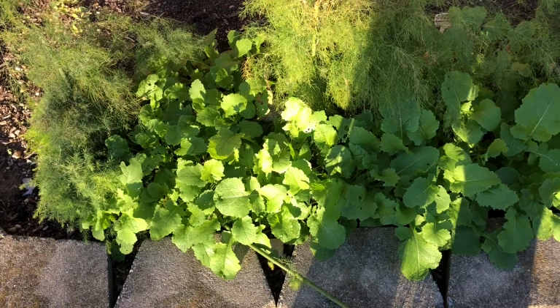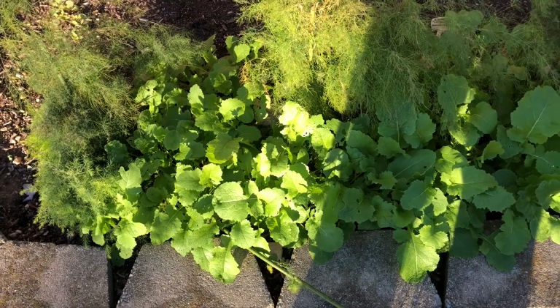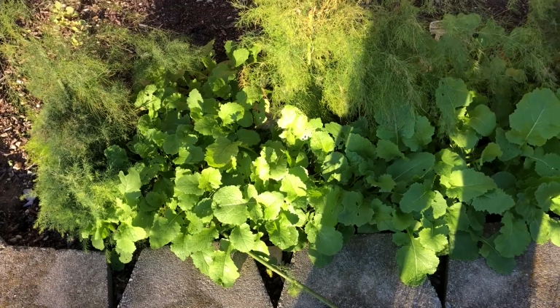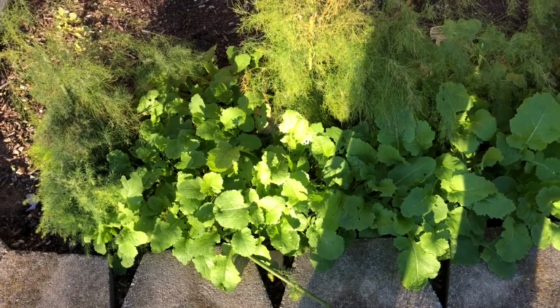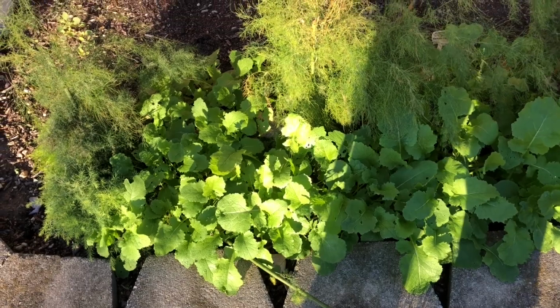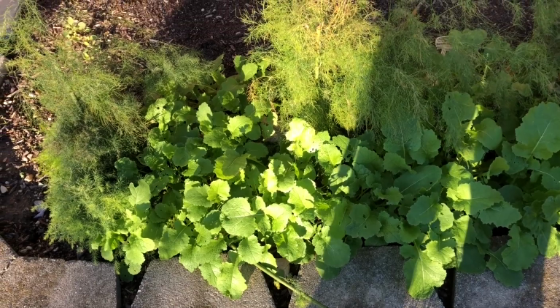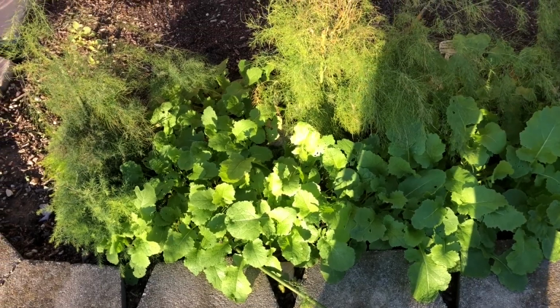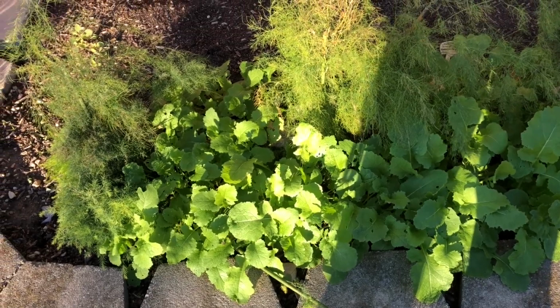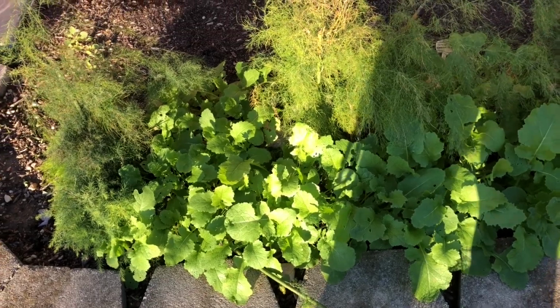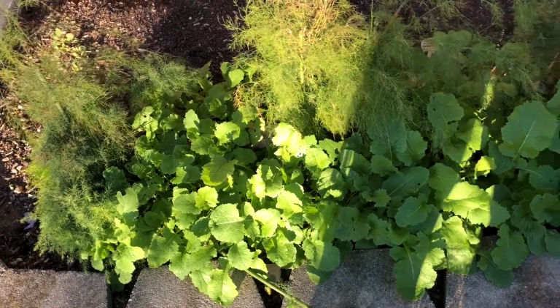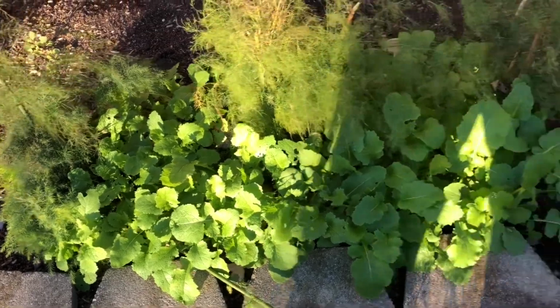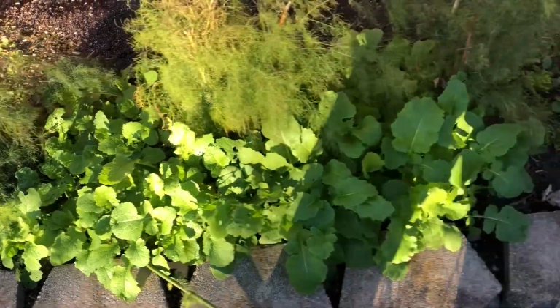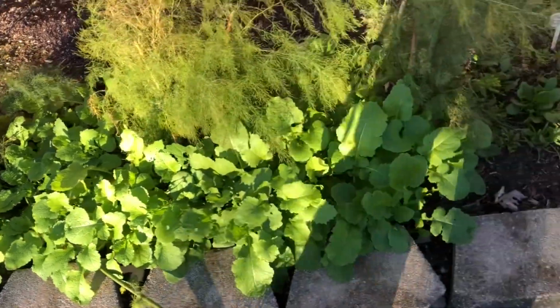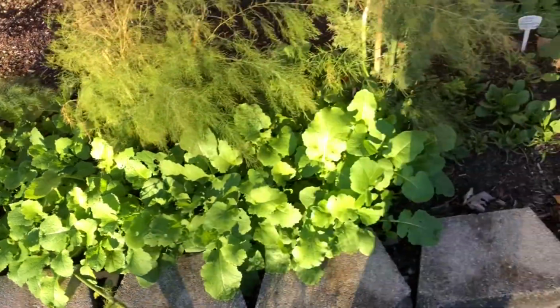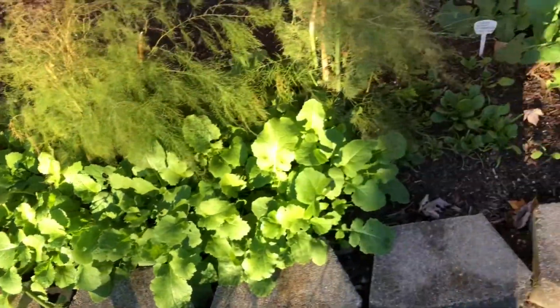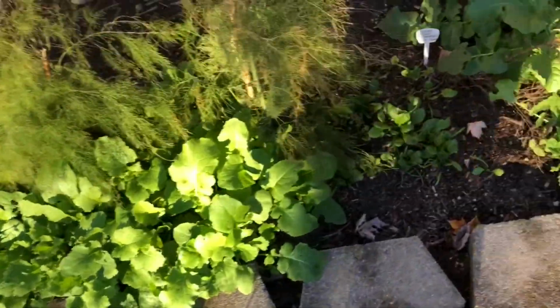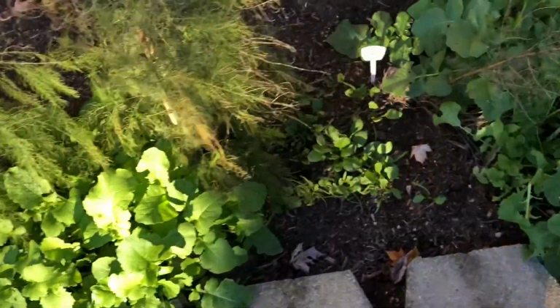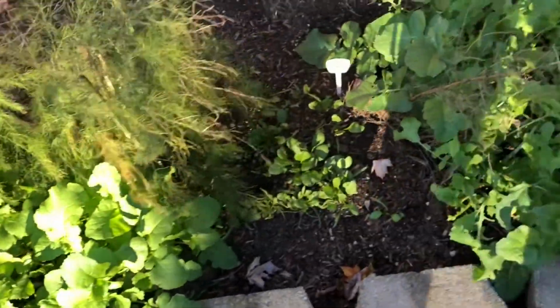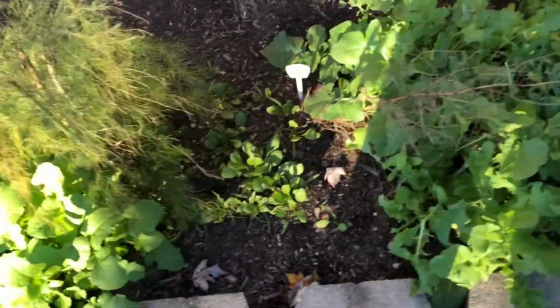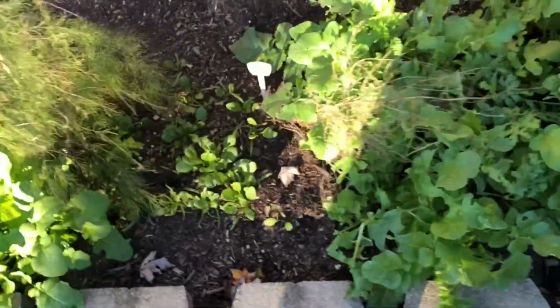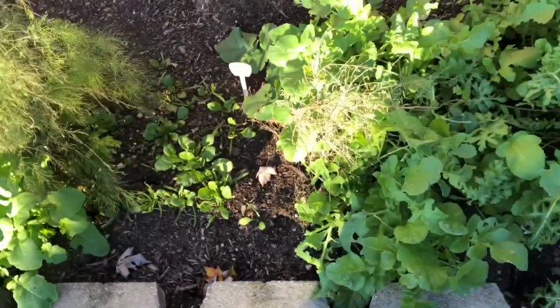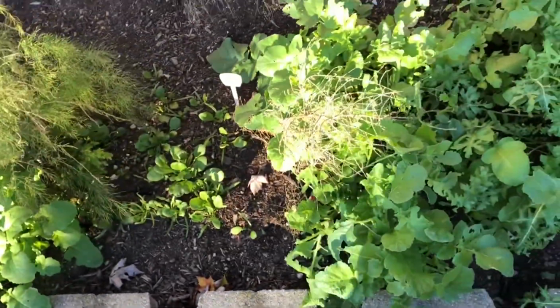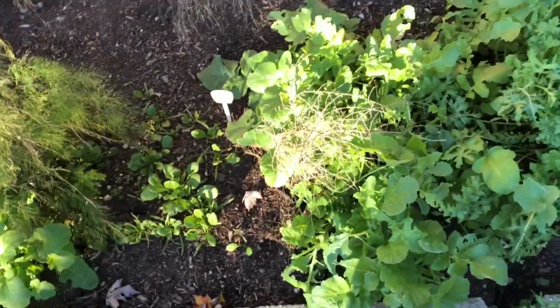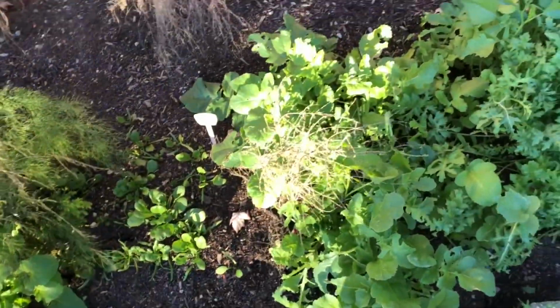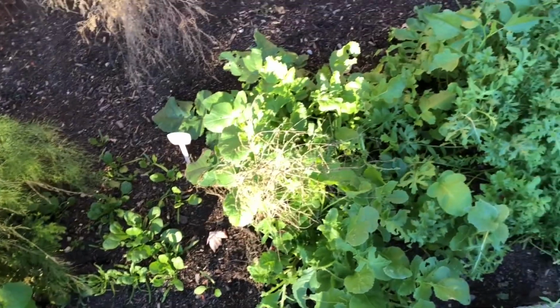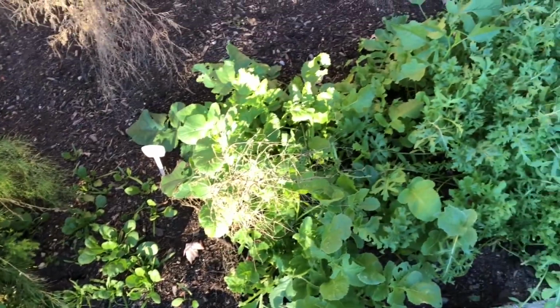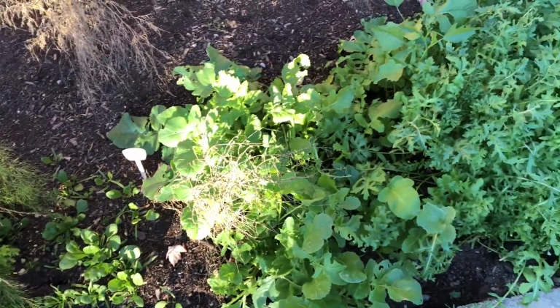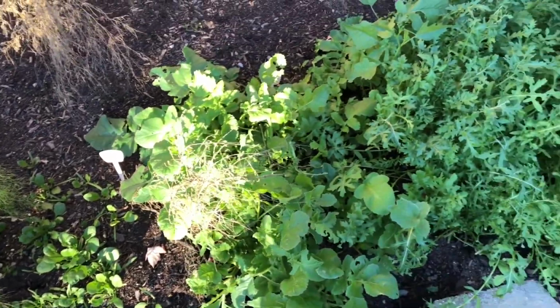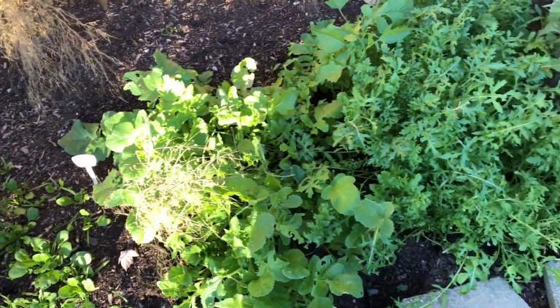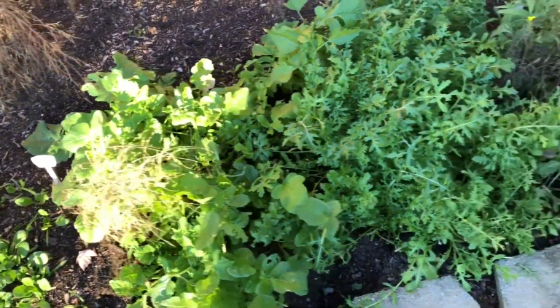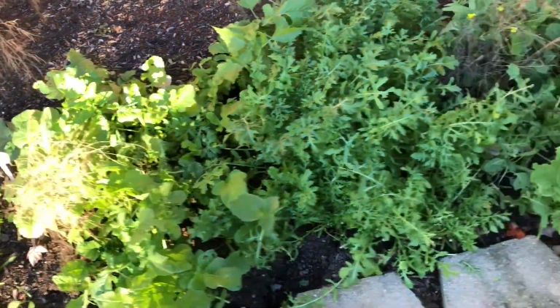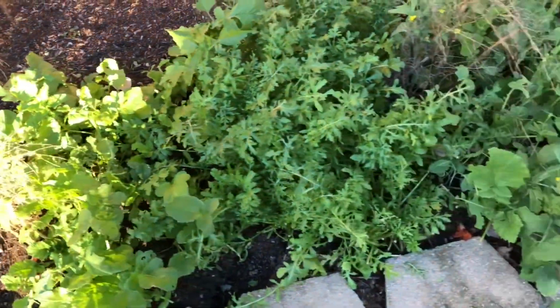Good evening everybody and happy Halloween. It's October 31st and we're approaching the end of the growing season.